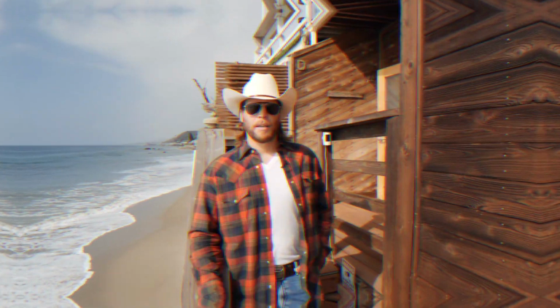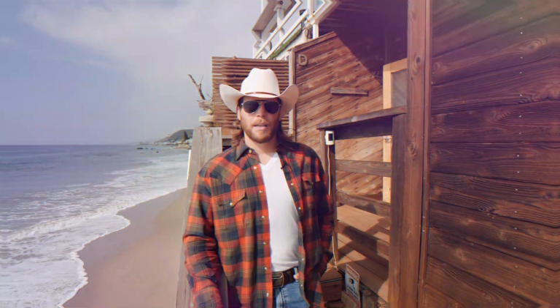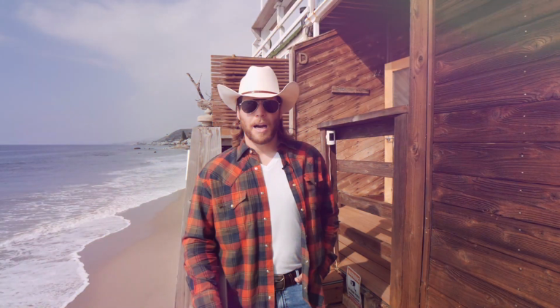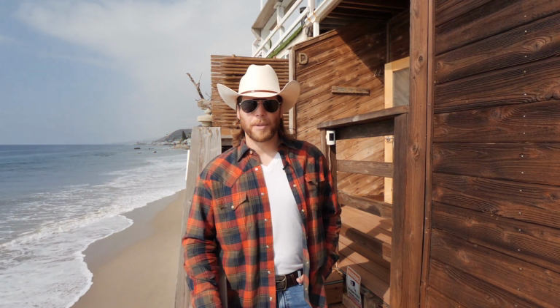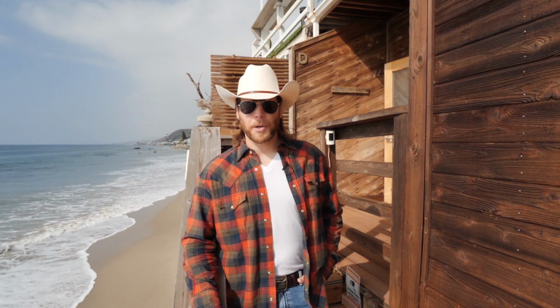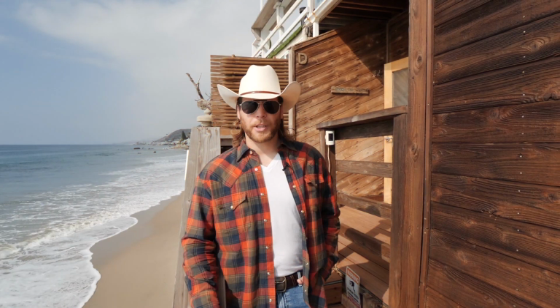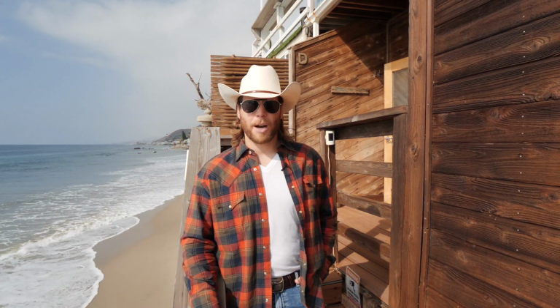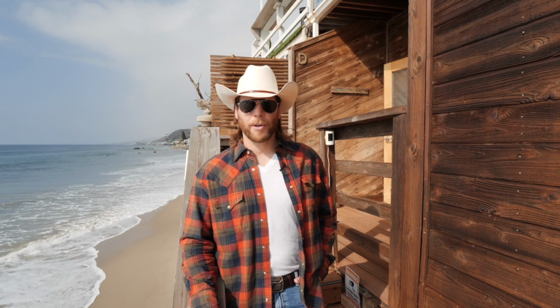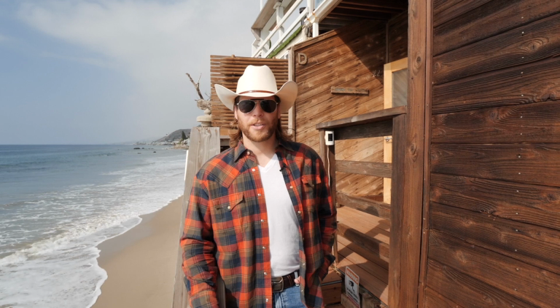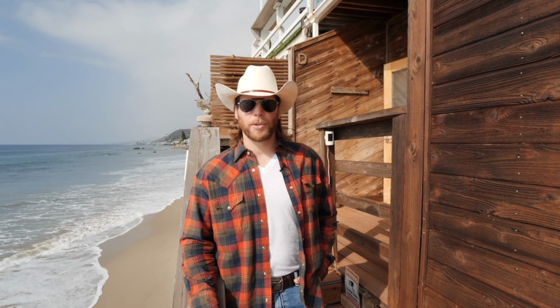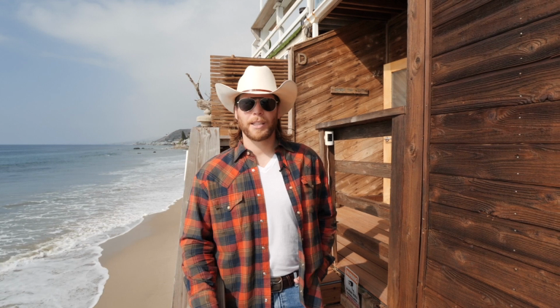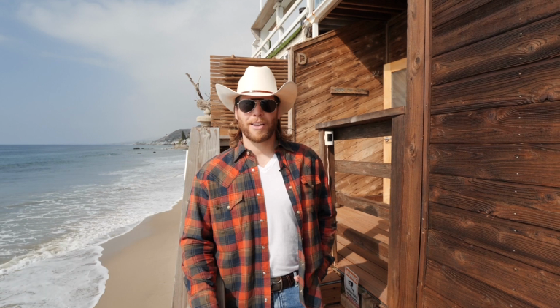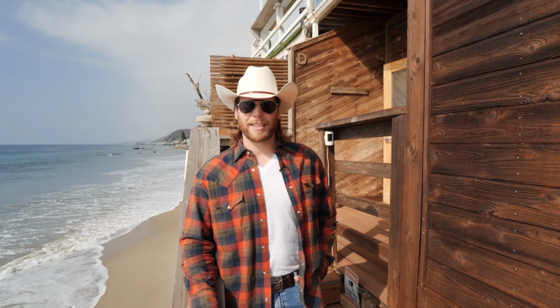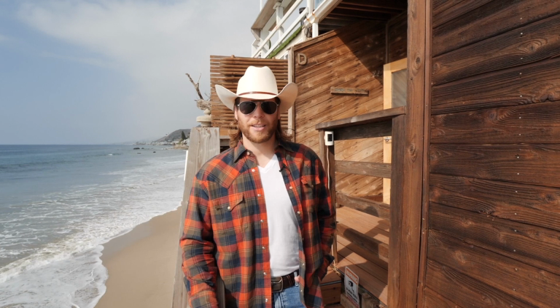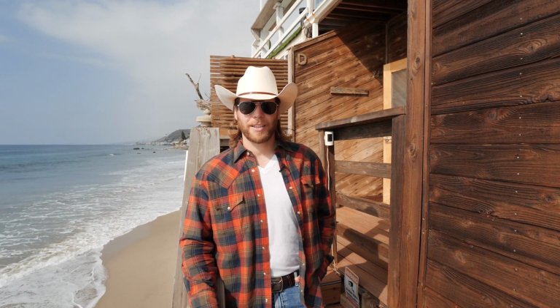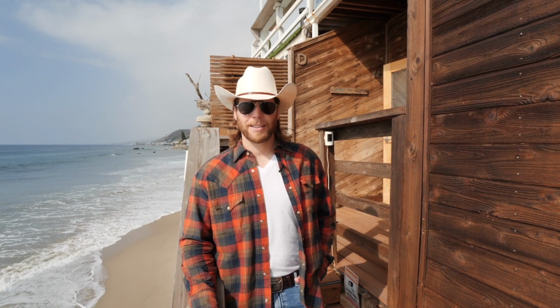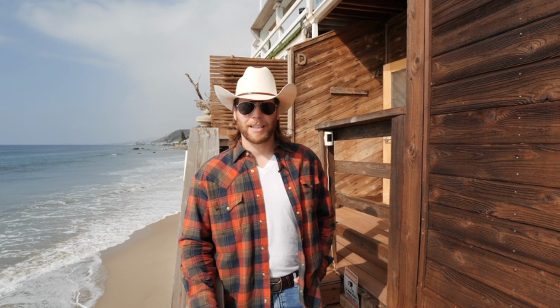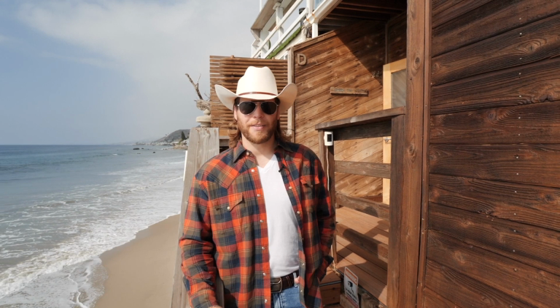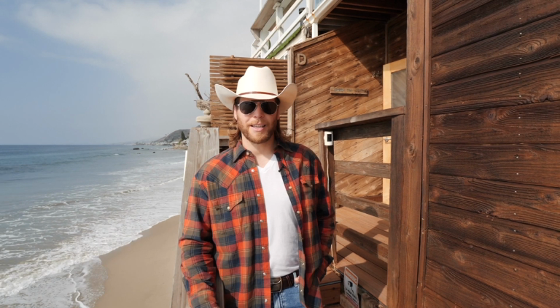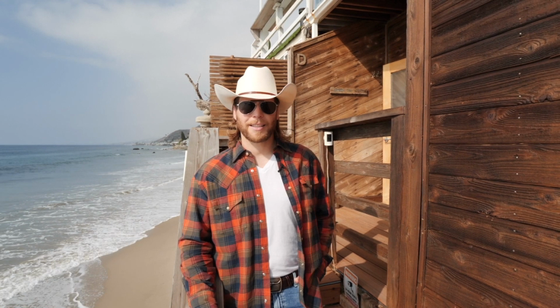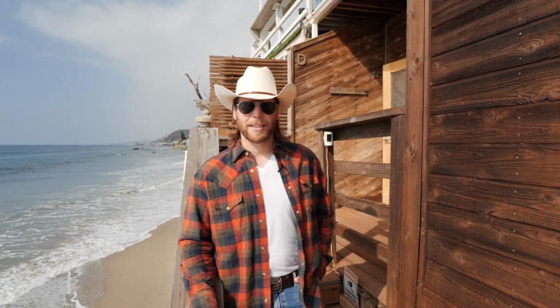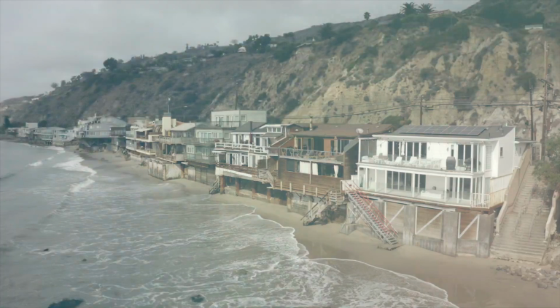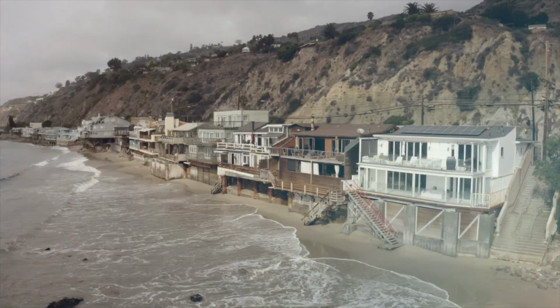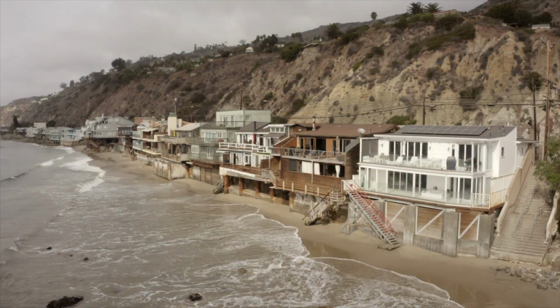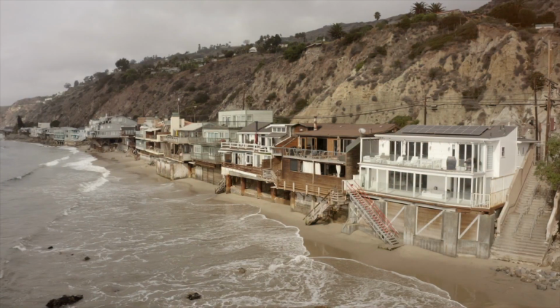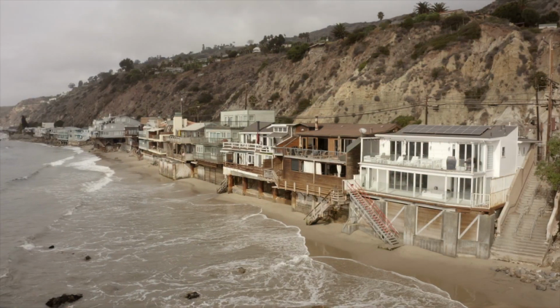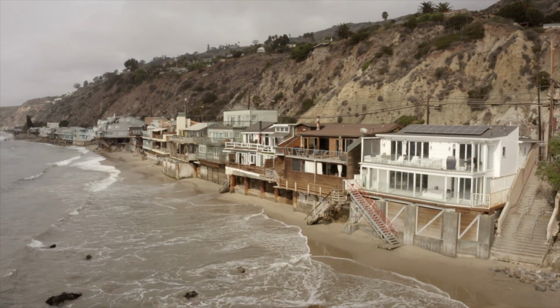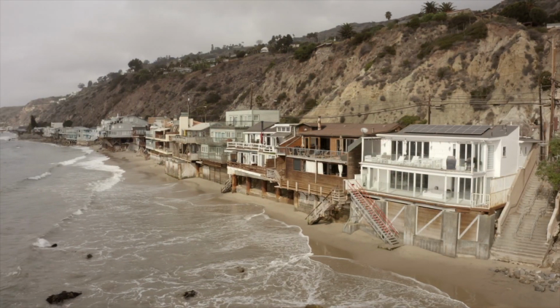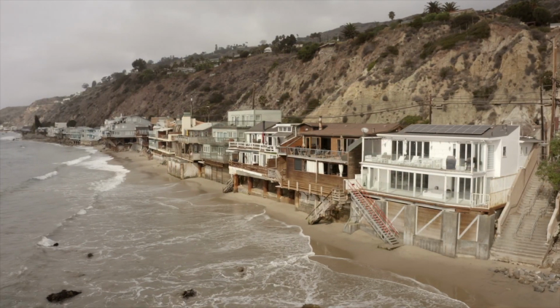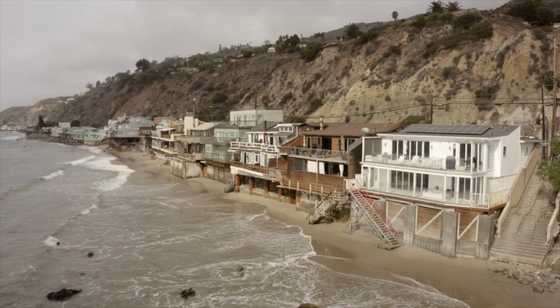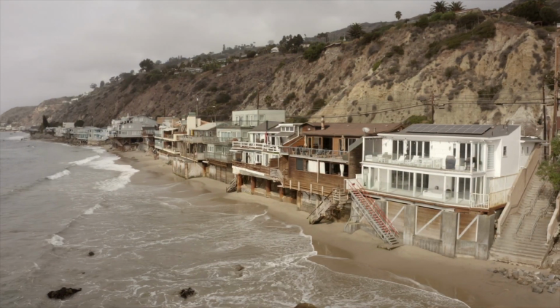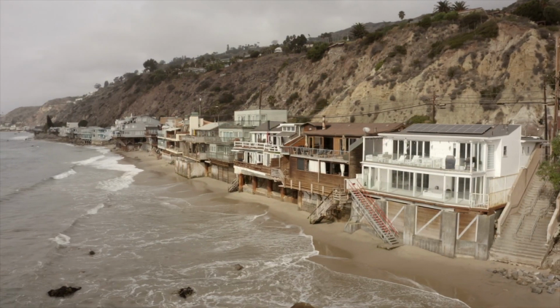I'm the Coastal Cowboy, Julian Alexander, and this is the Big Rock Beachfront Peau de Terre.